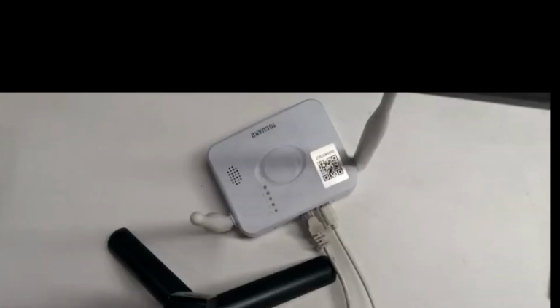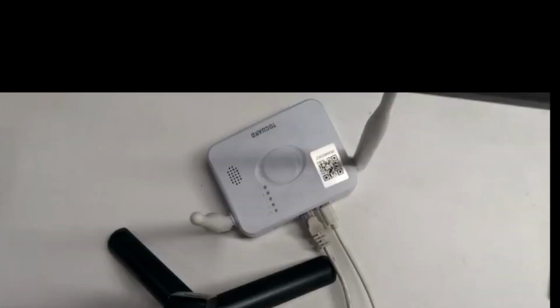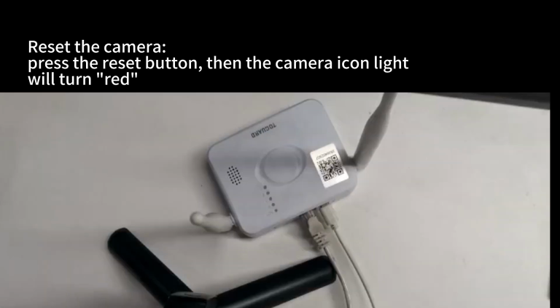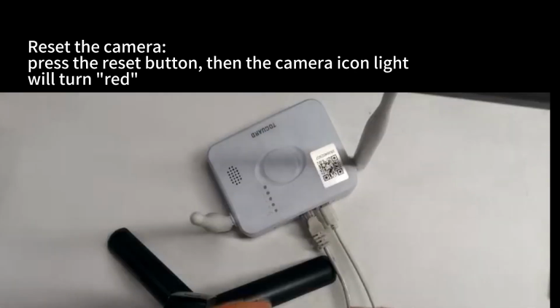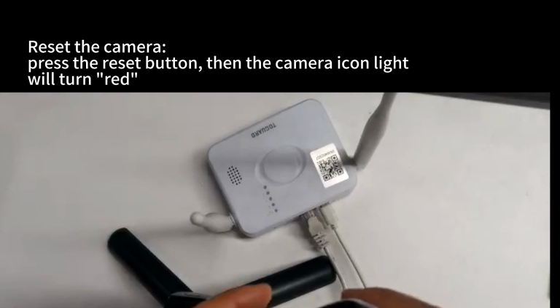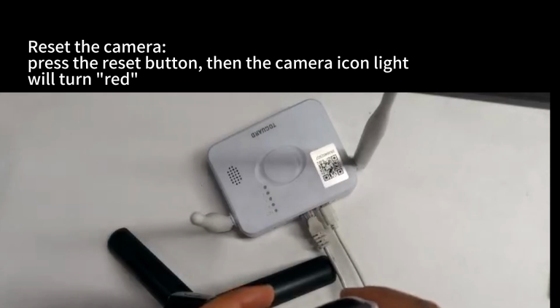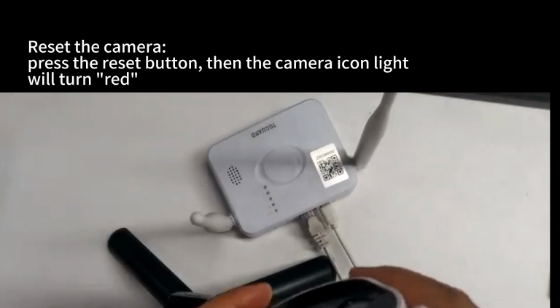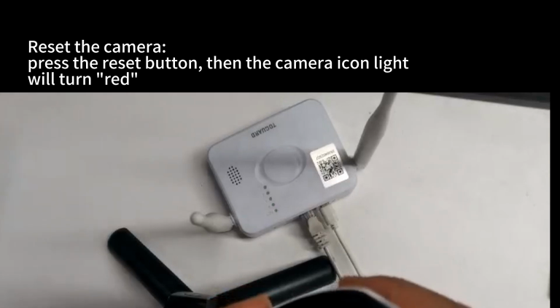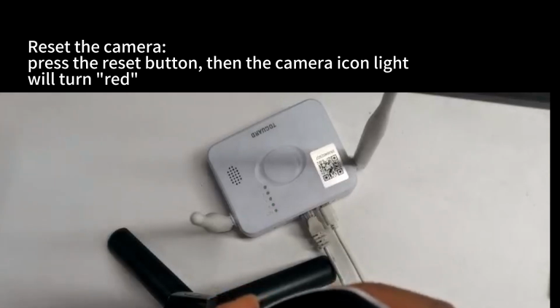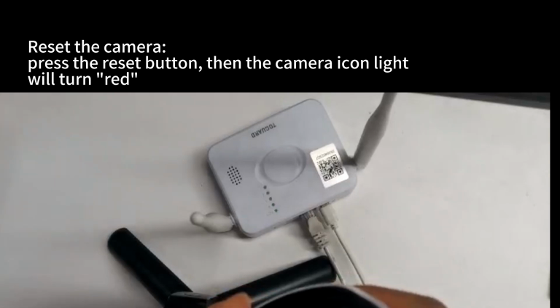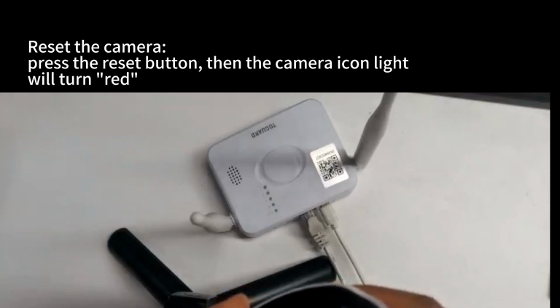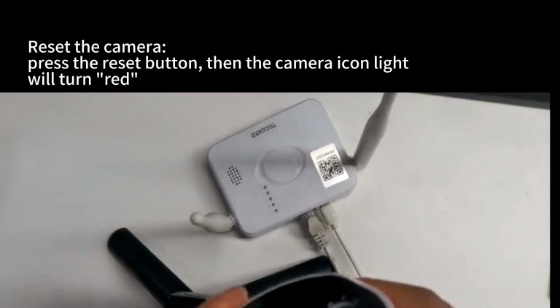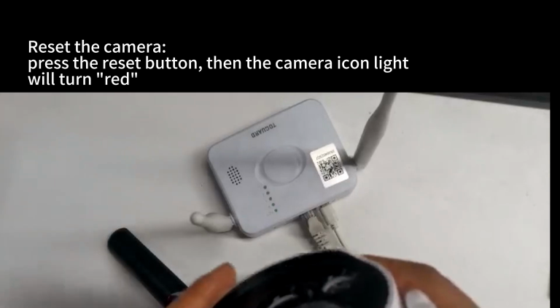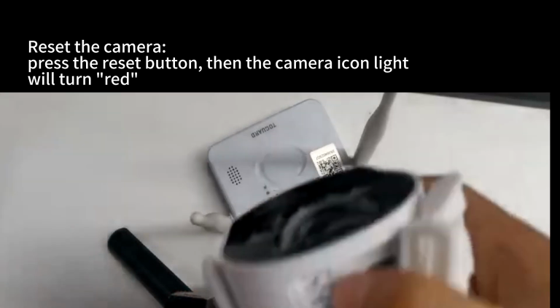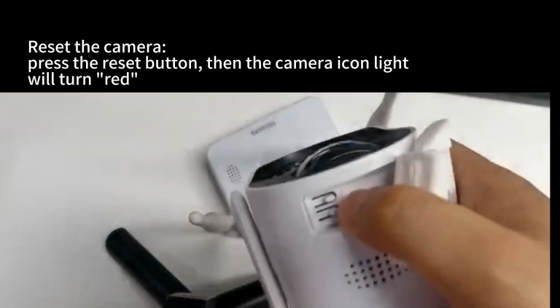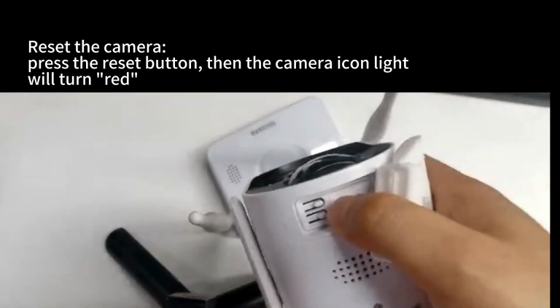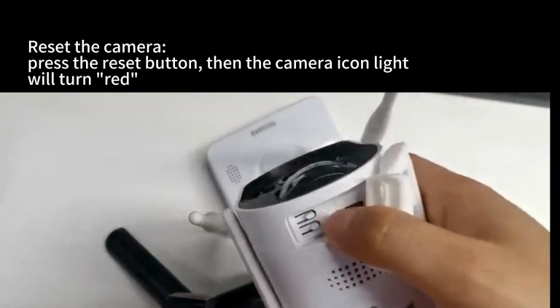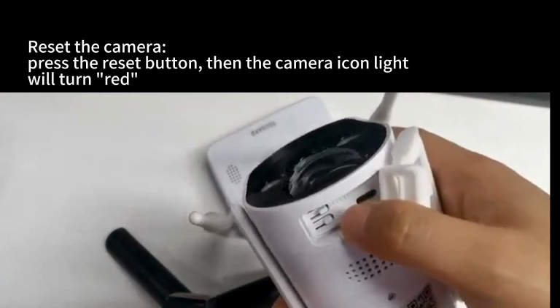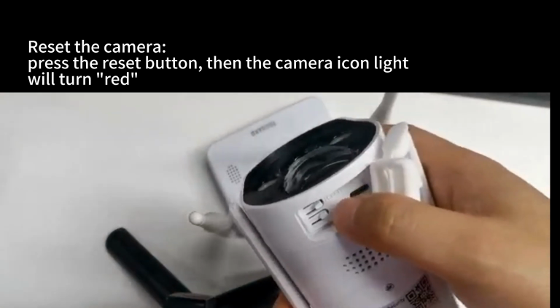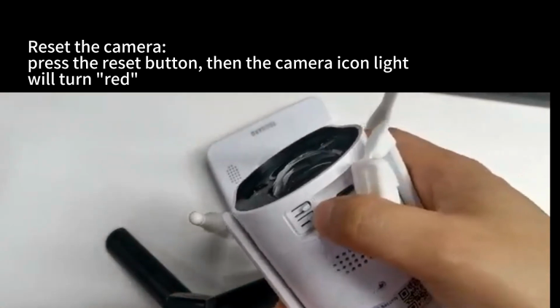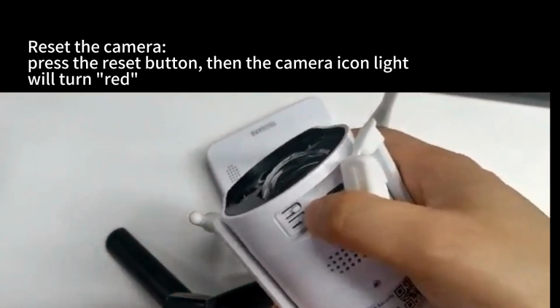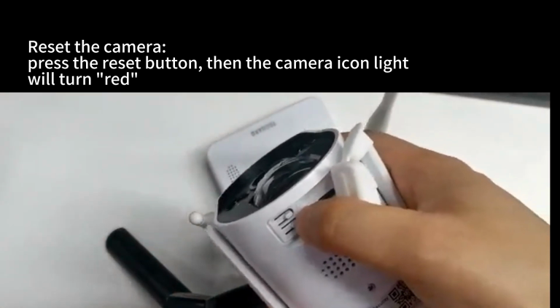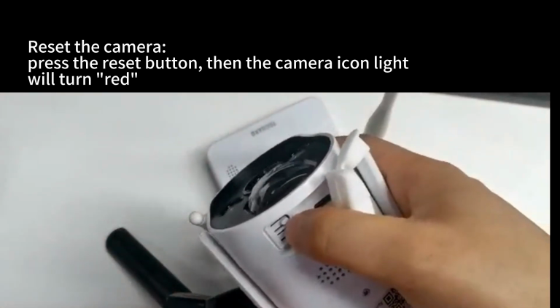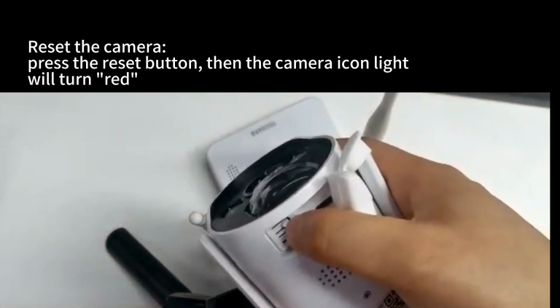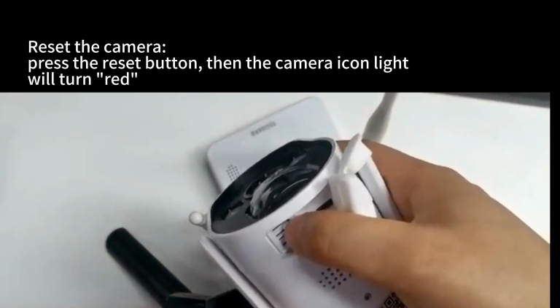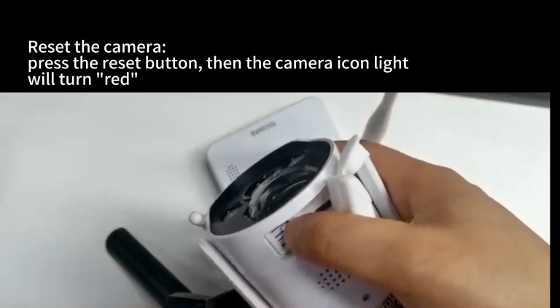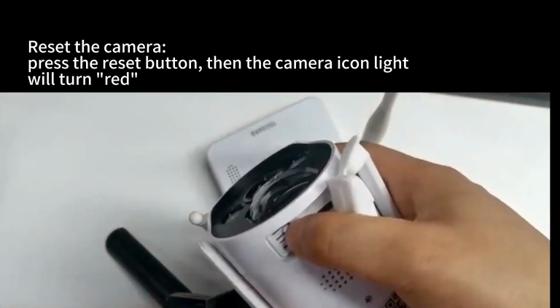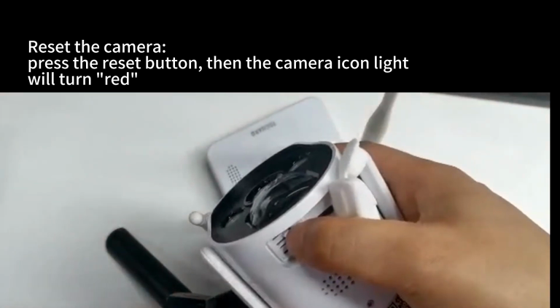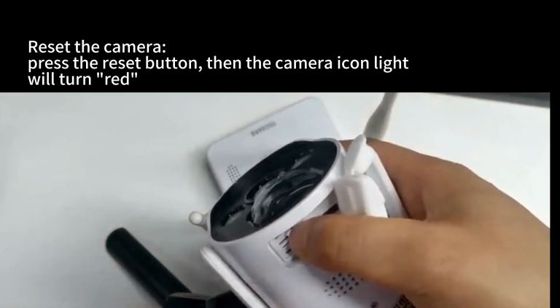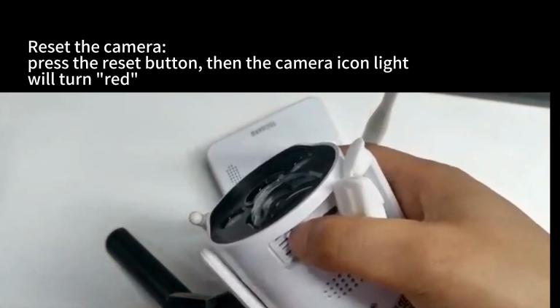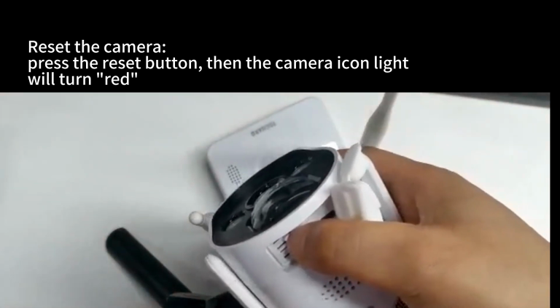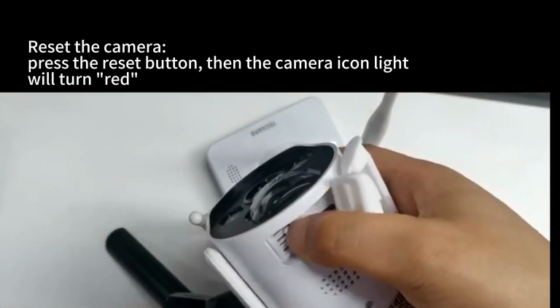To reset the camera, press the reset button. The camera icon light will turn red.